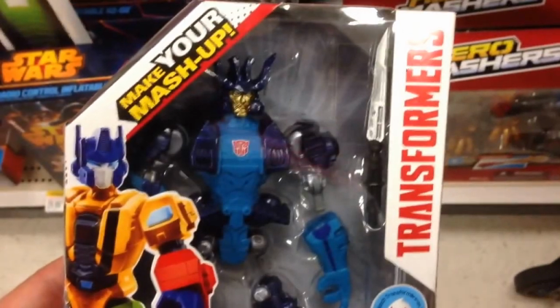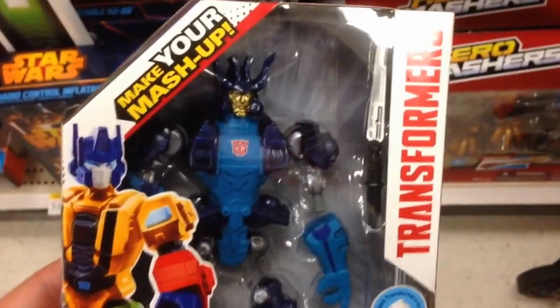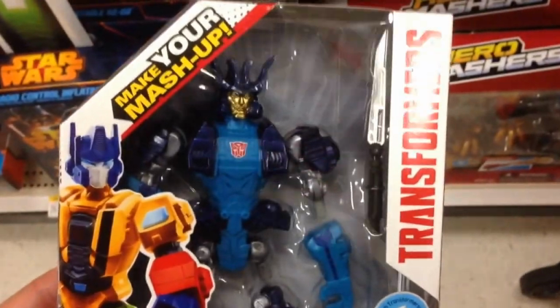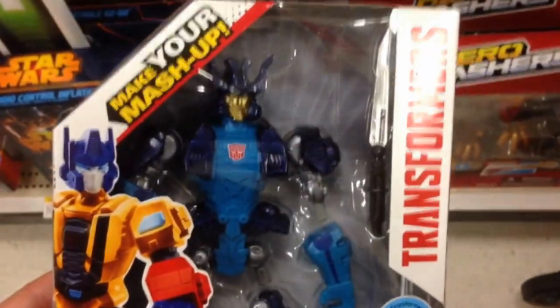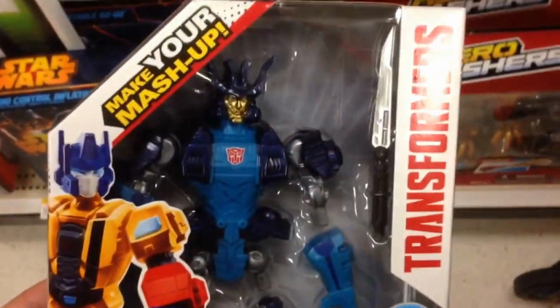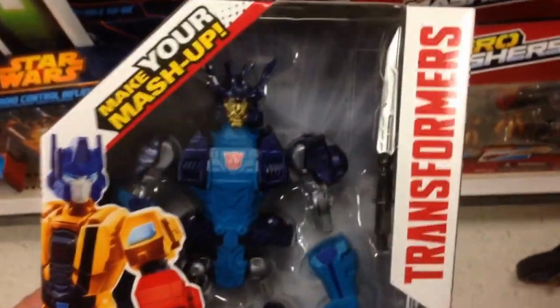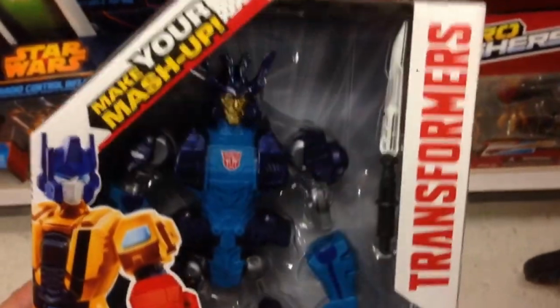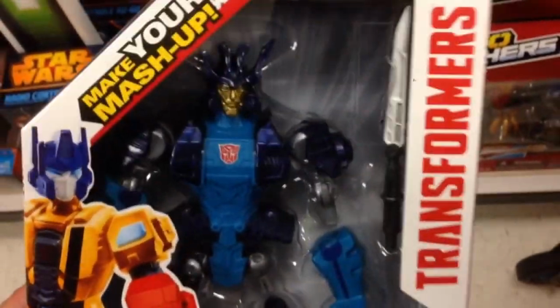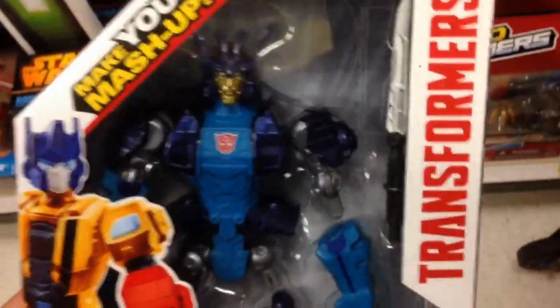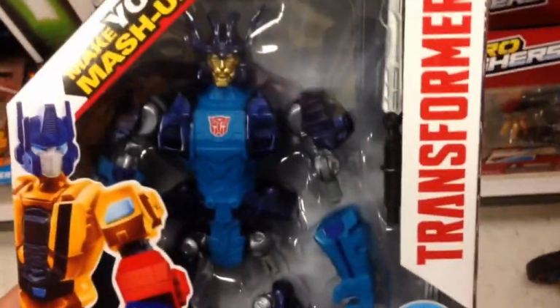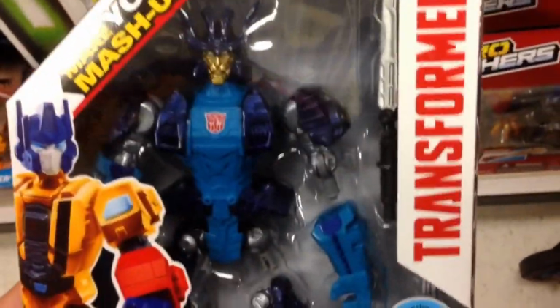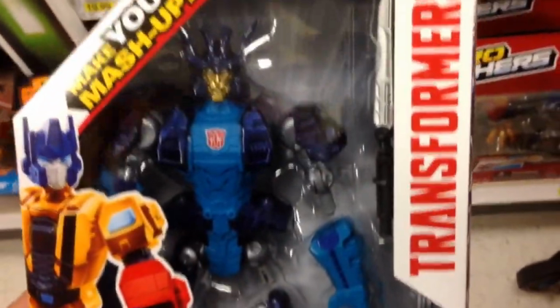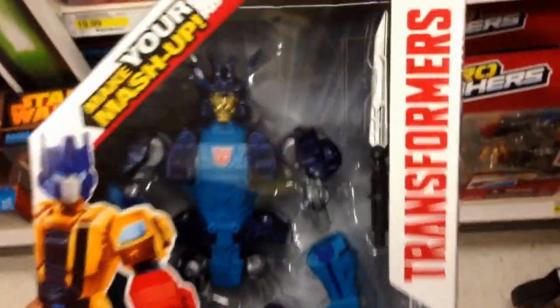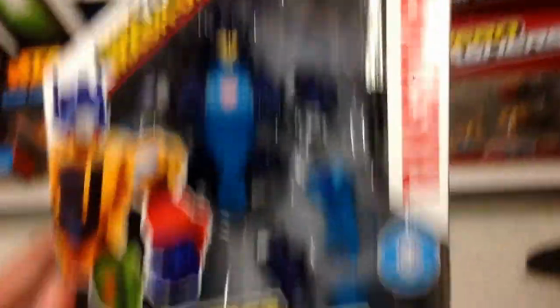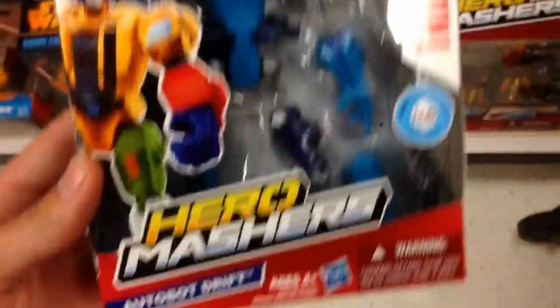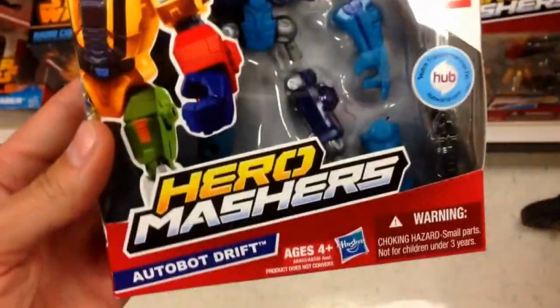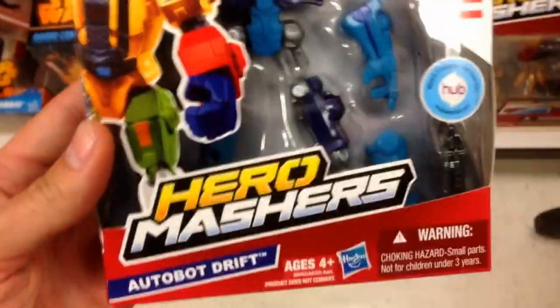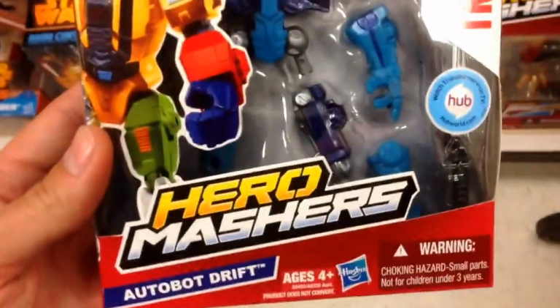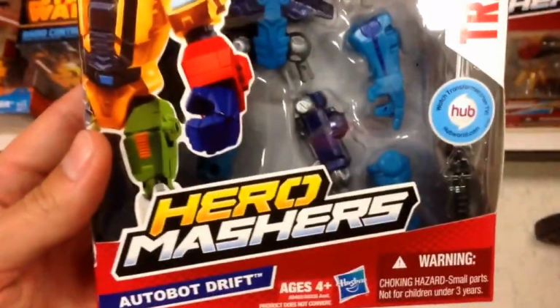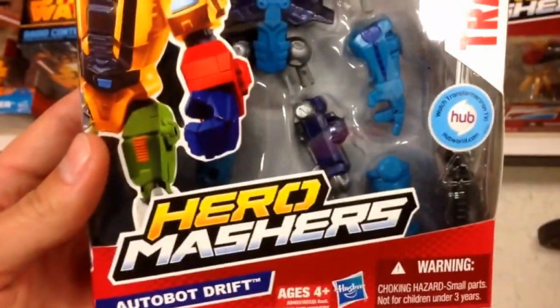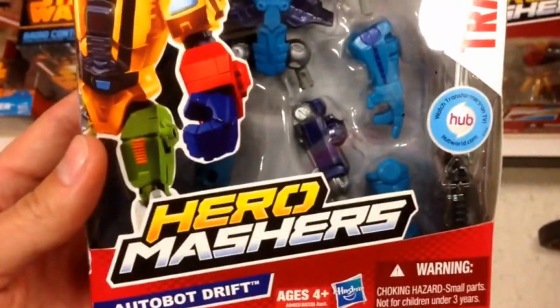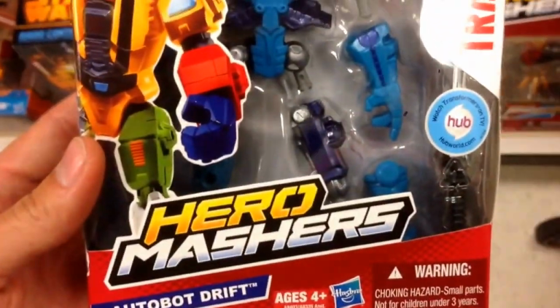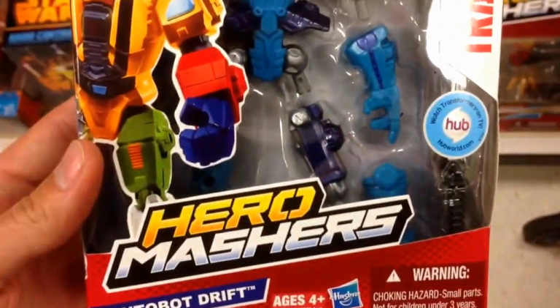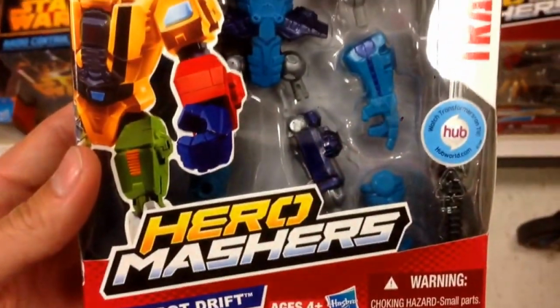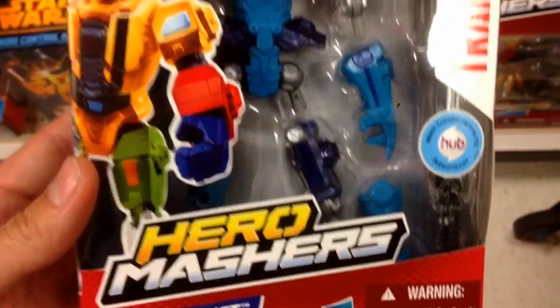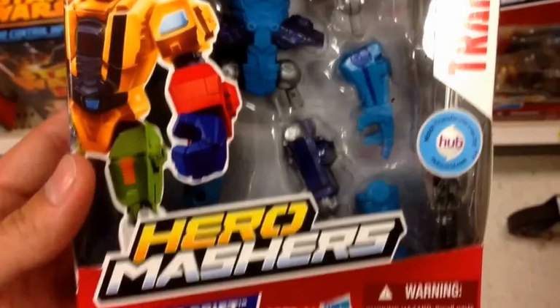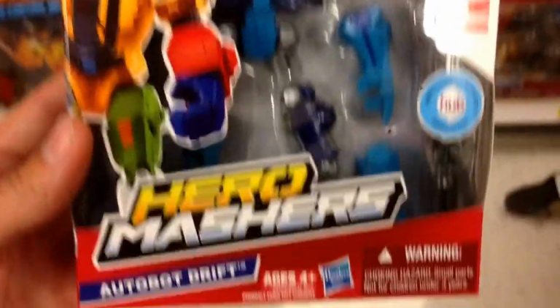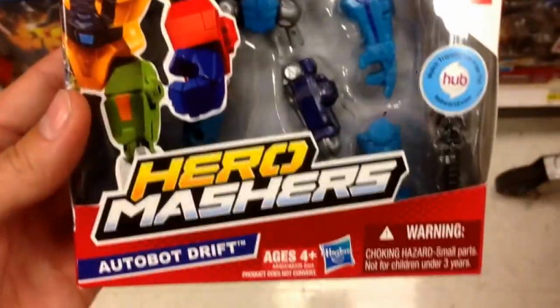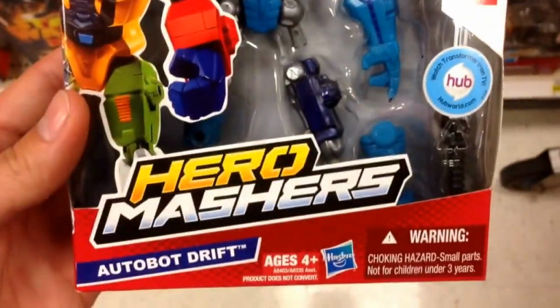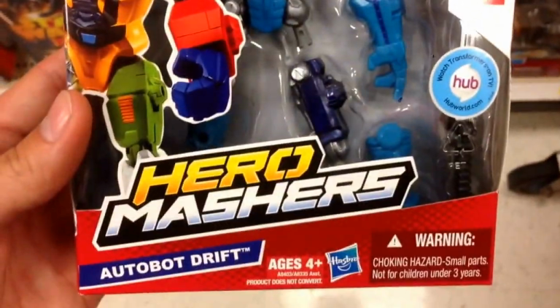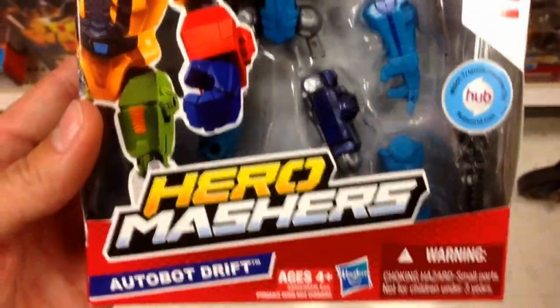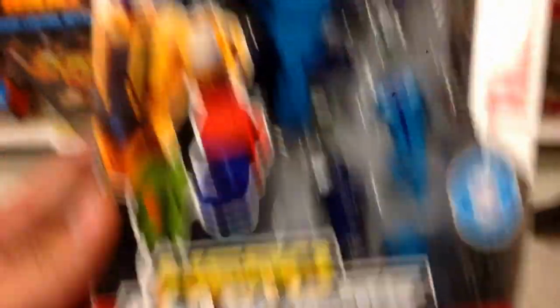Hey guys, welcome back to Top Shop Toys. Check this out from Transformers. This is another Hero Mashers — this is Autobot Drift.